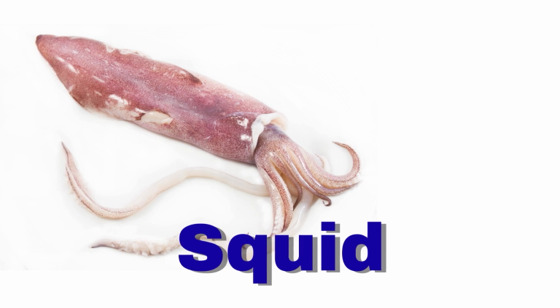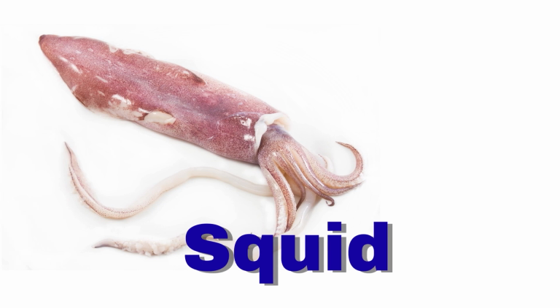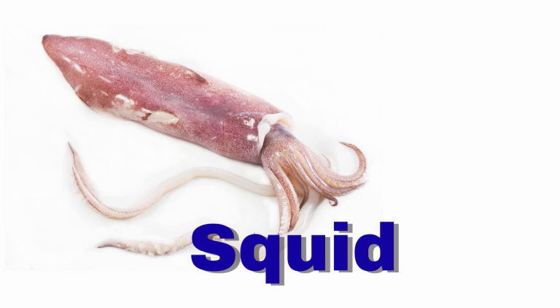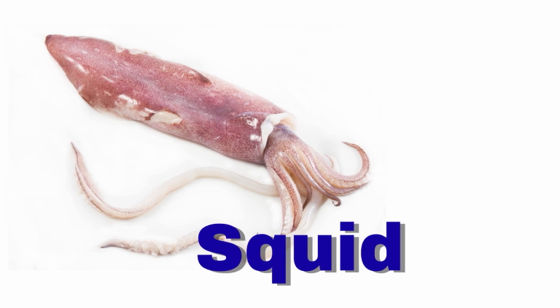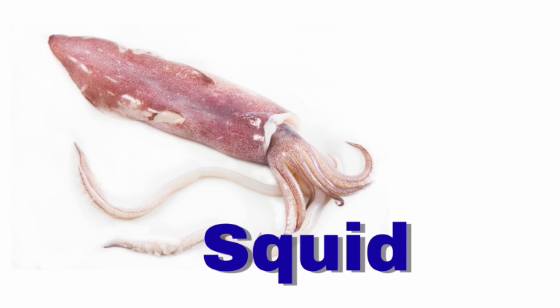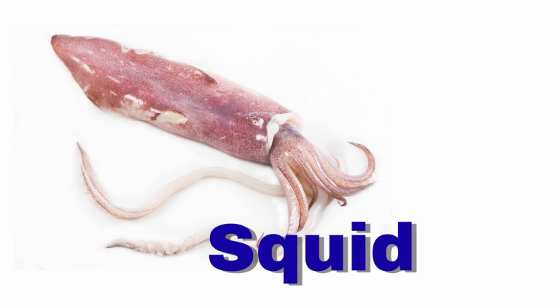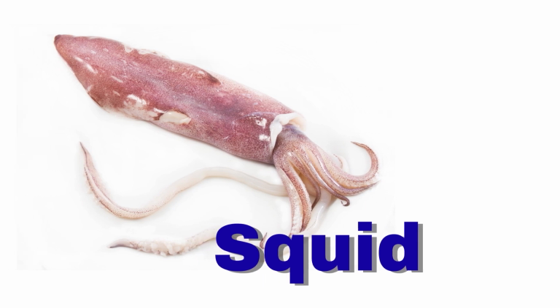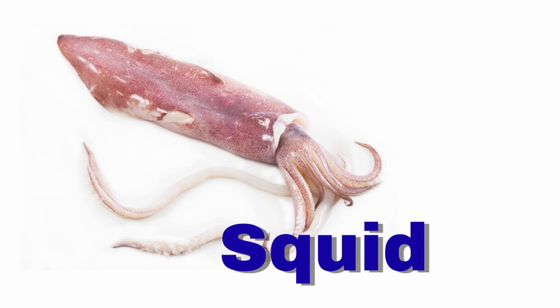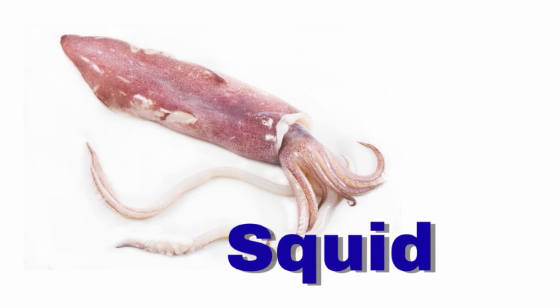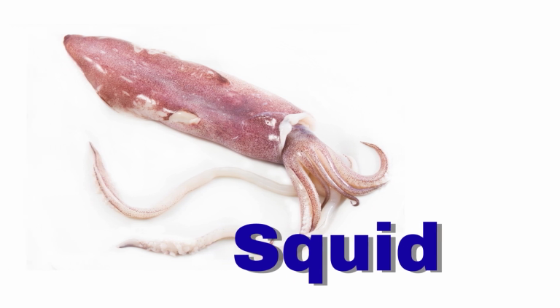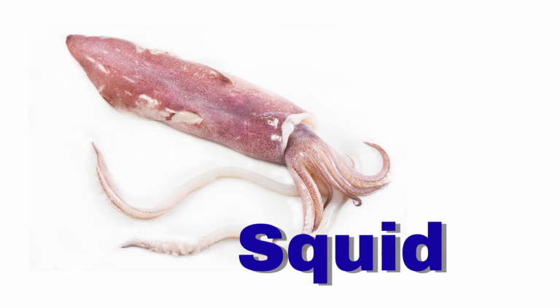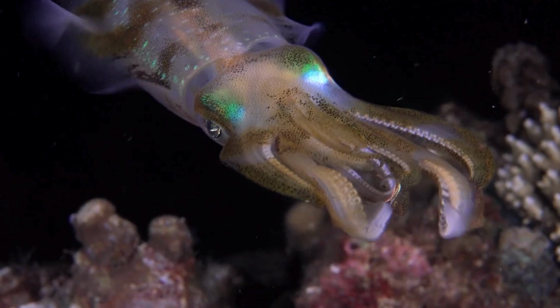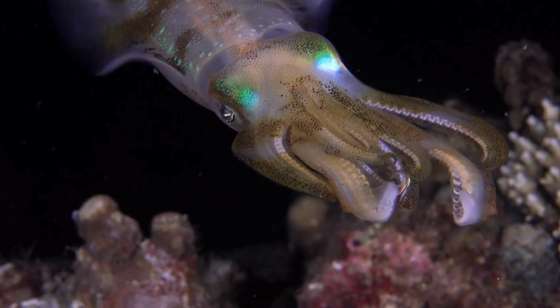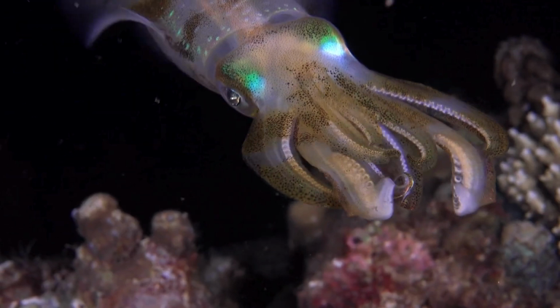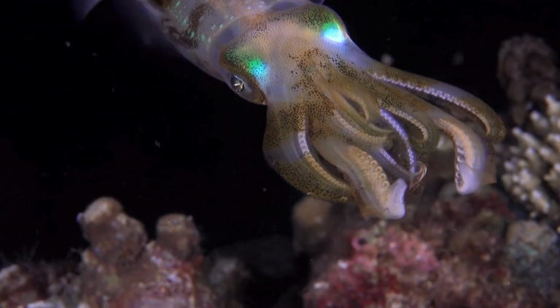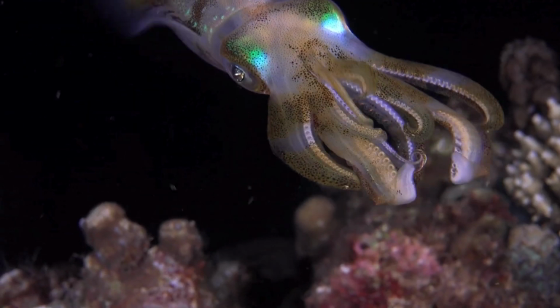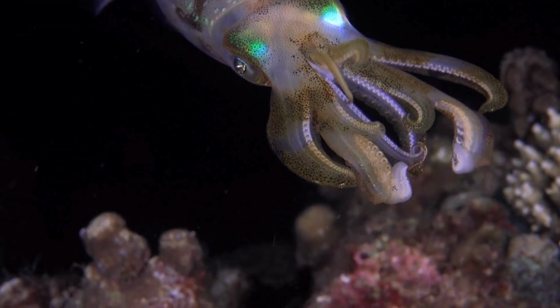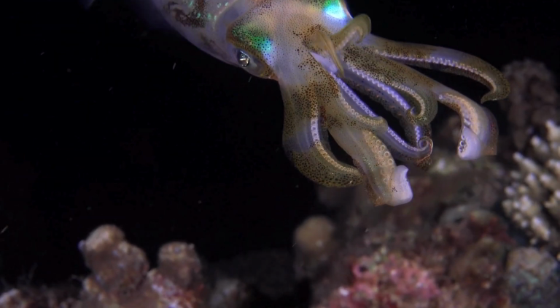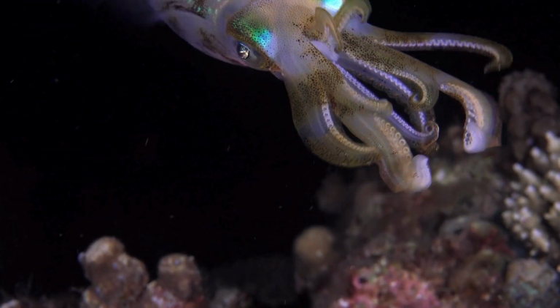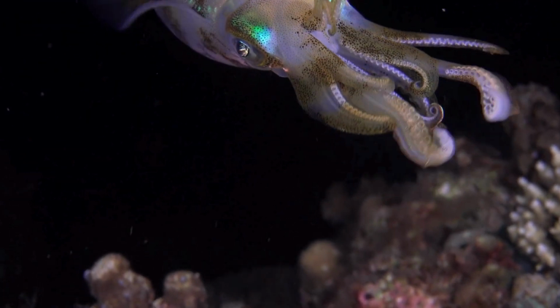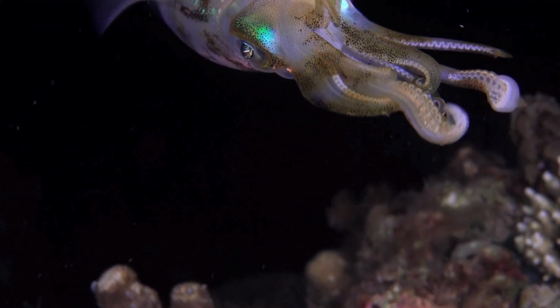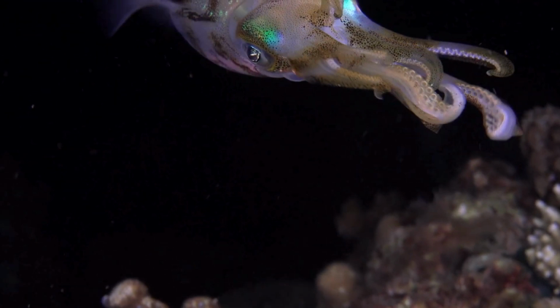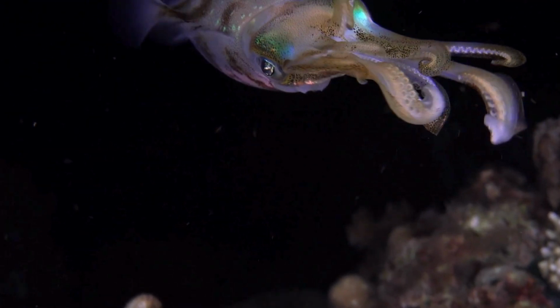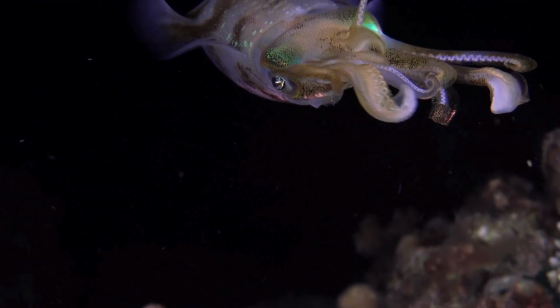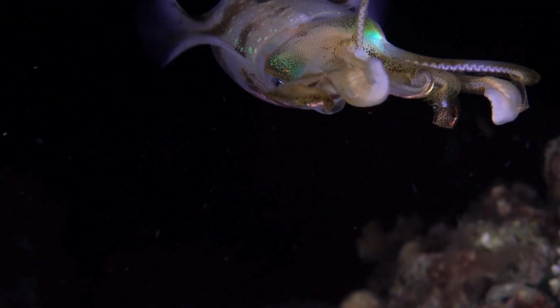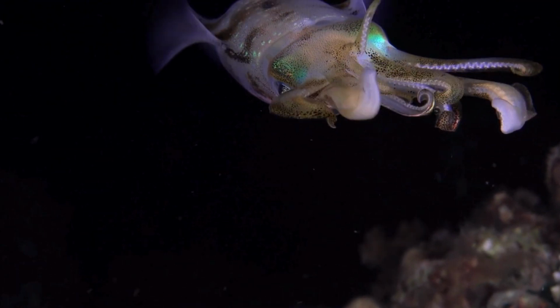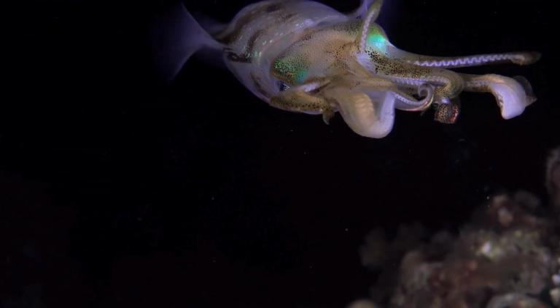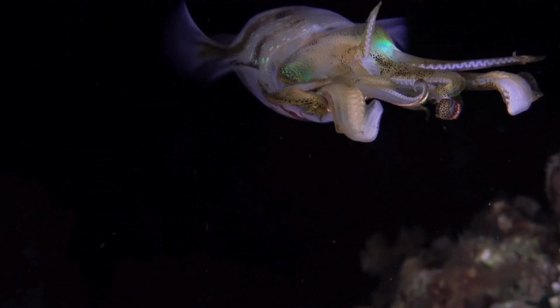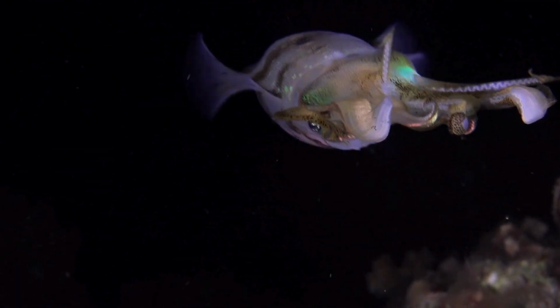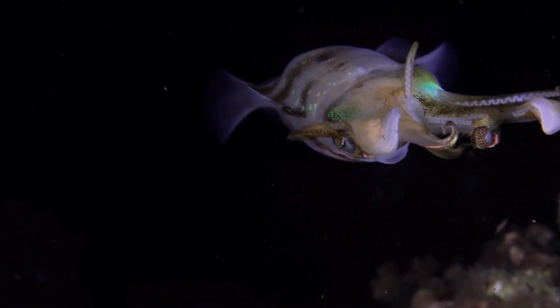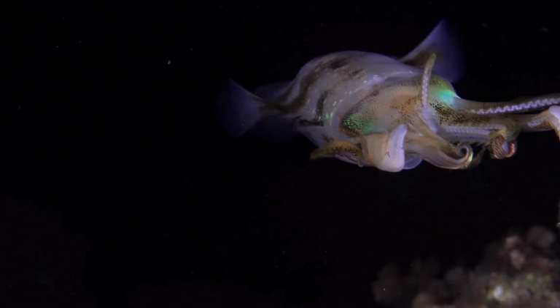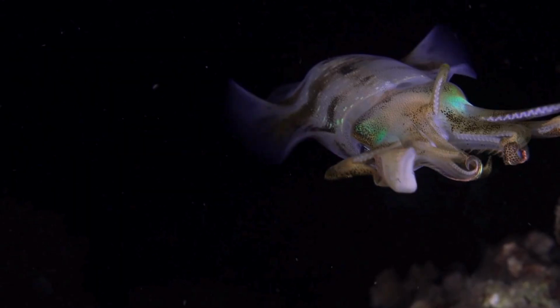Squid. A squid swims in the sea. It has long tentacles.